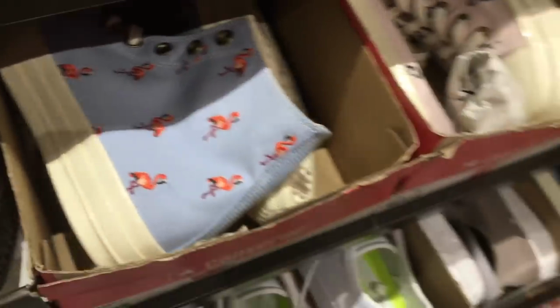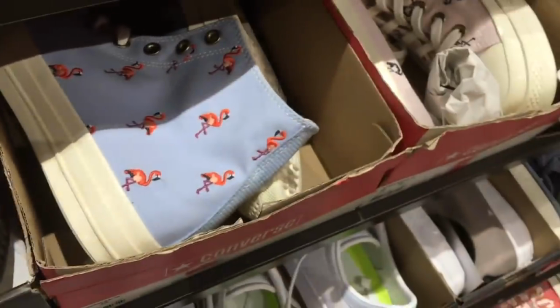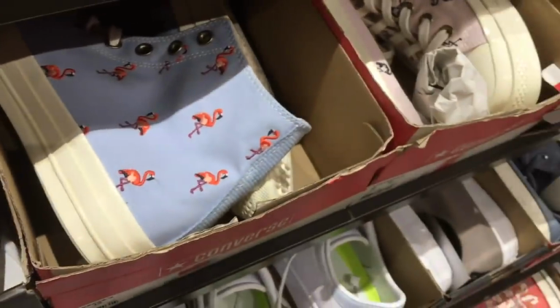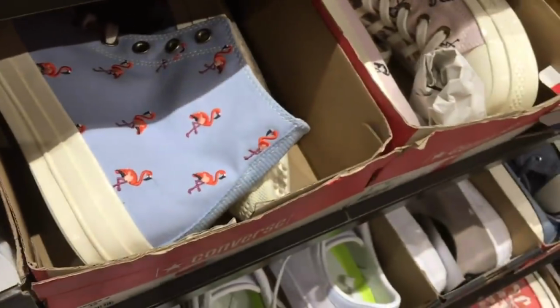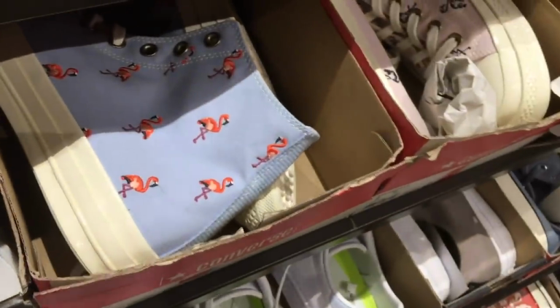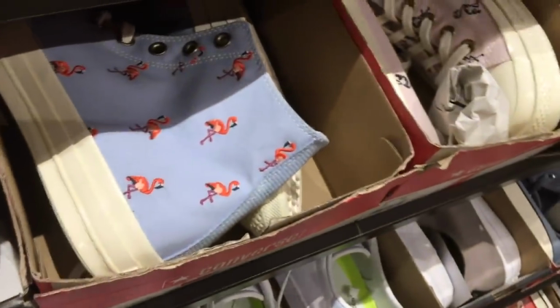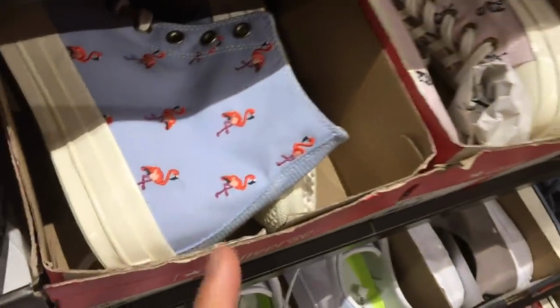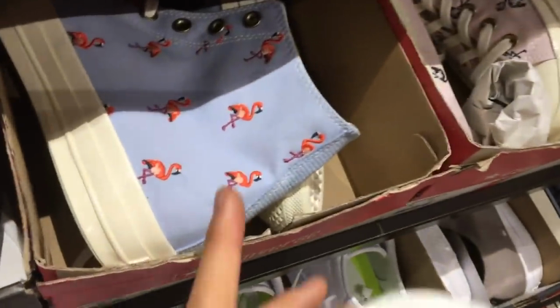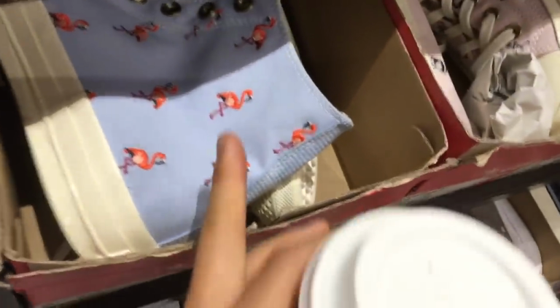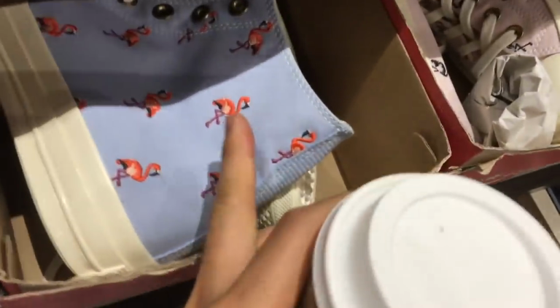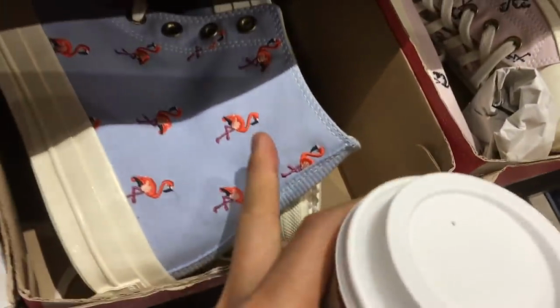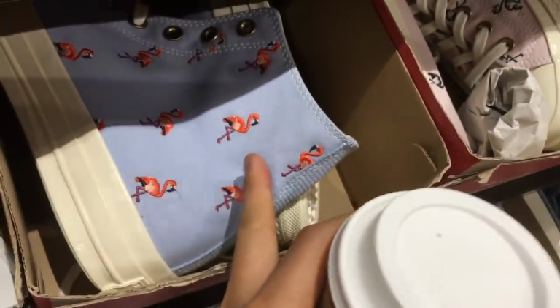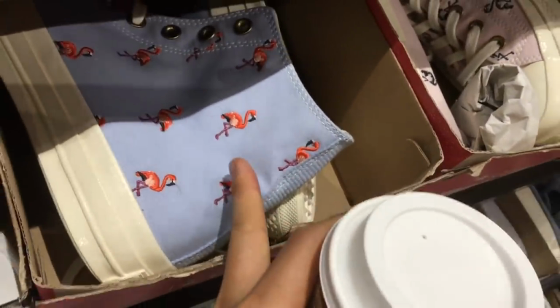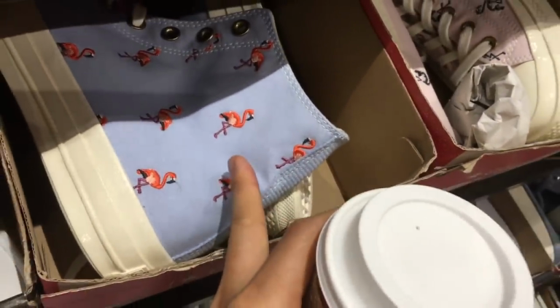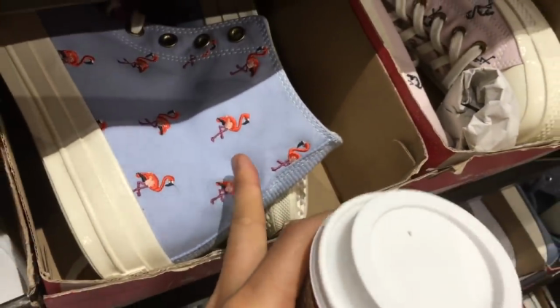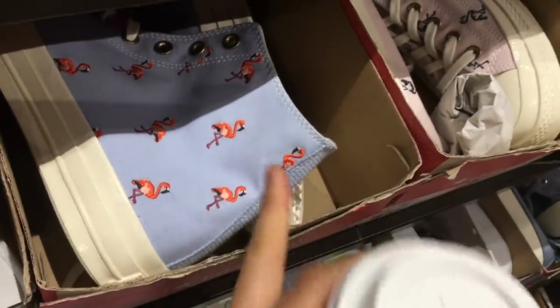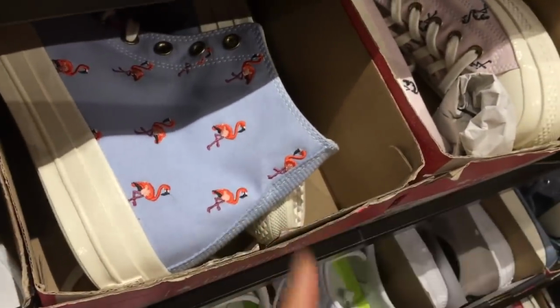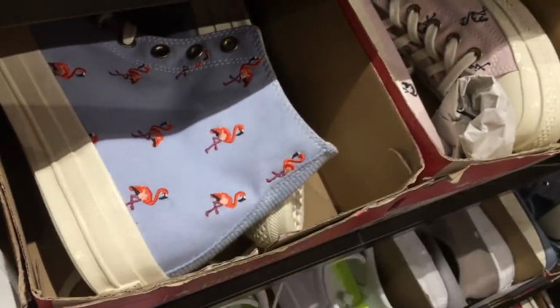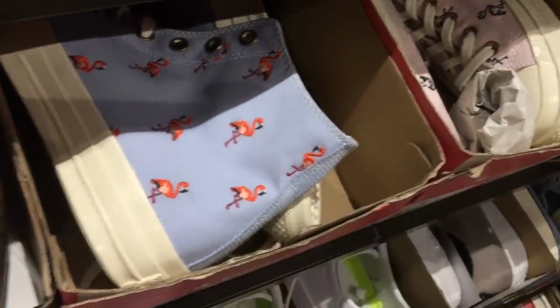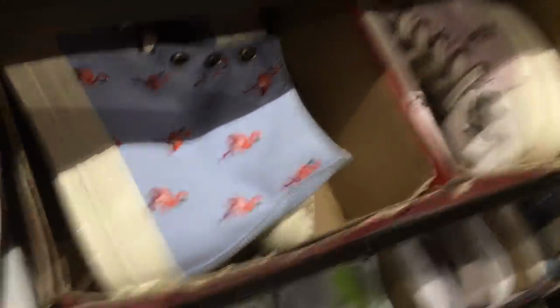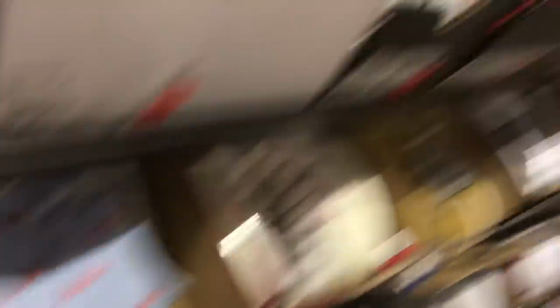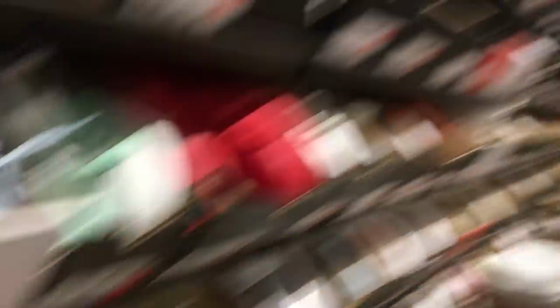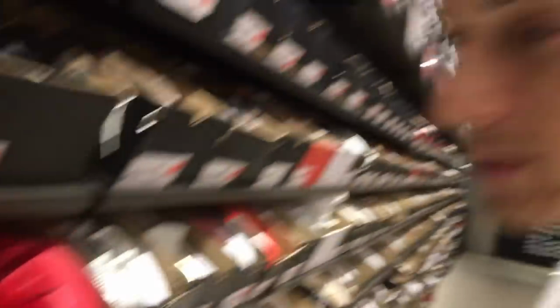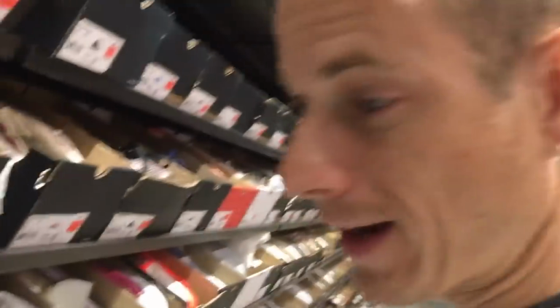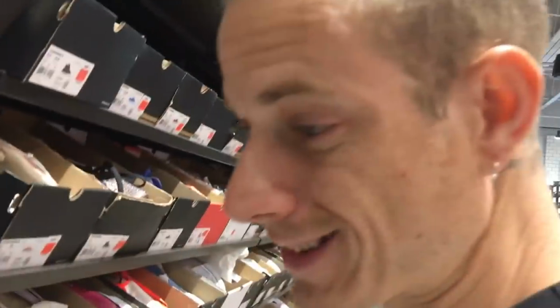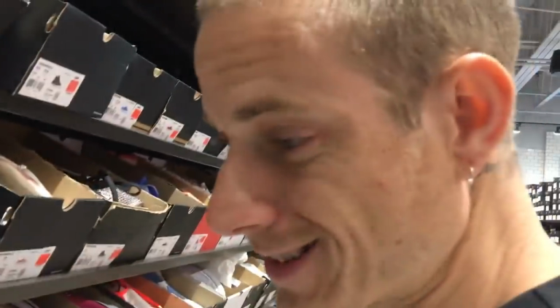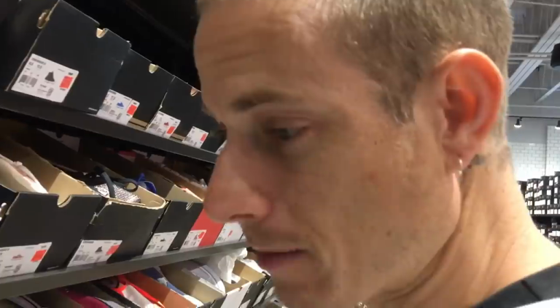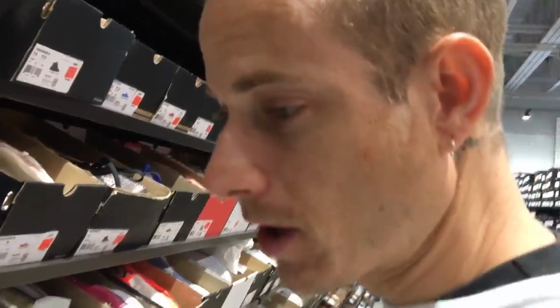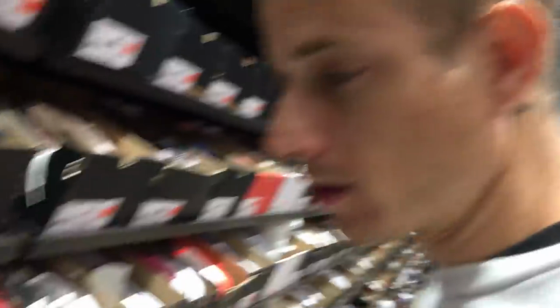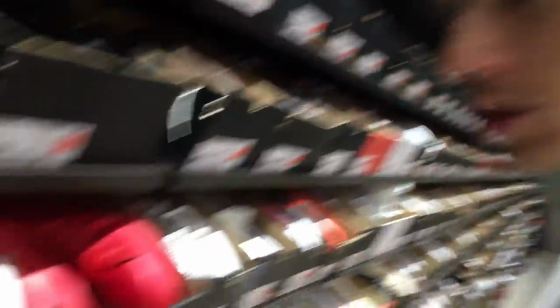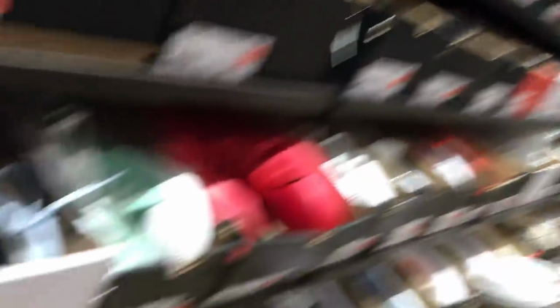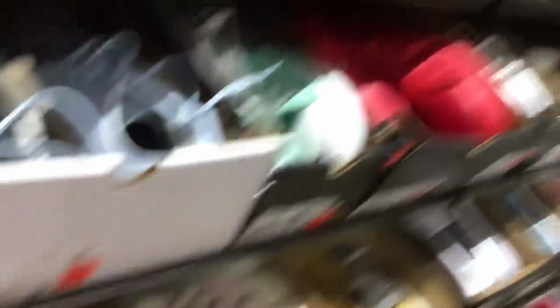Hey Donnie Boy, would you ever rock this shoe with flamingos? I got these same color jars on right now — flamingos.